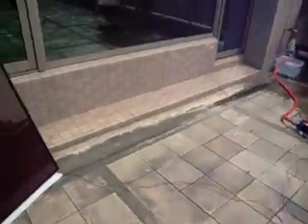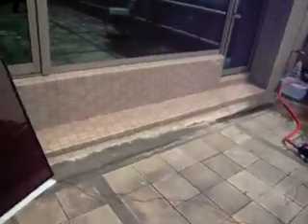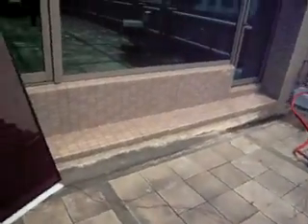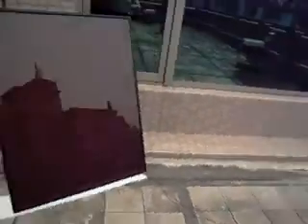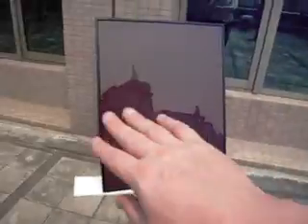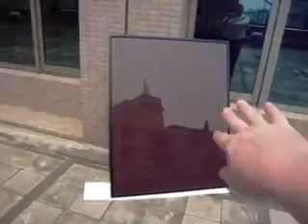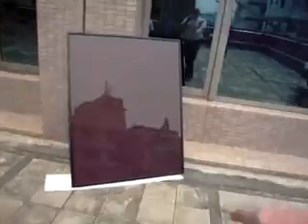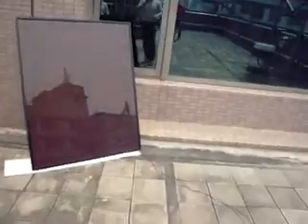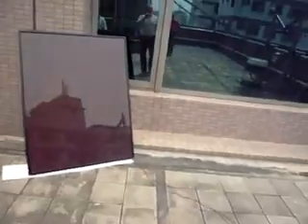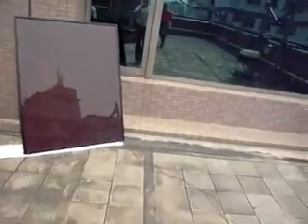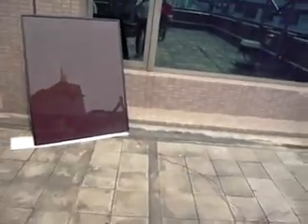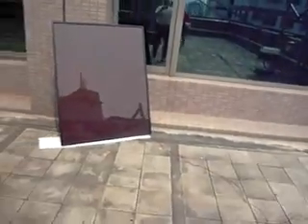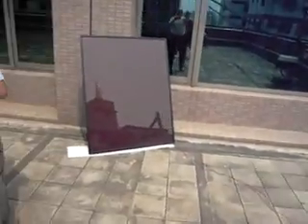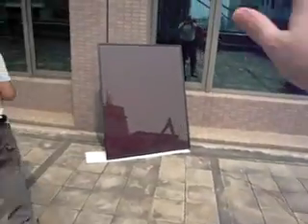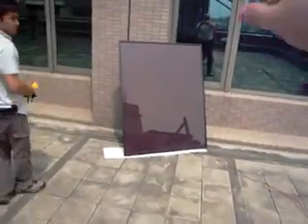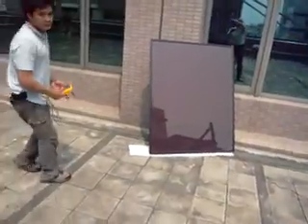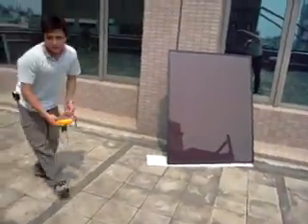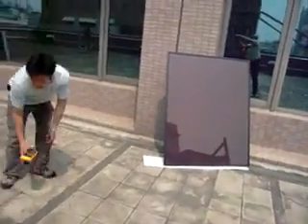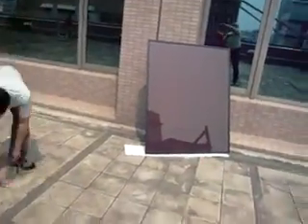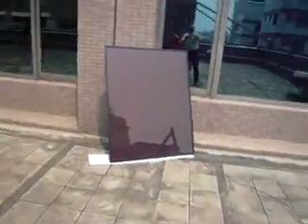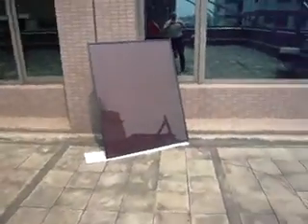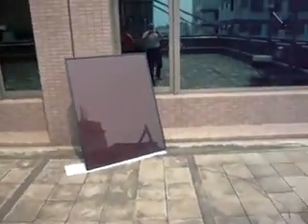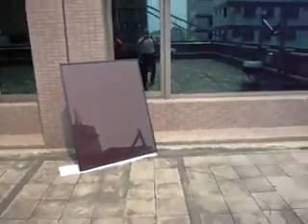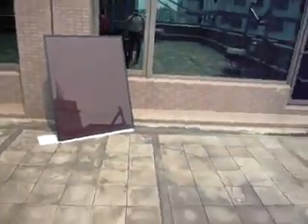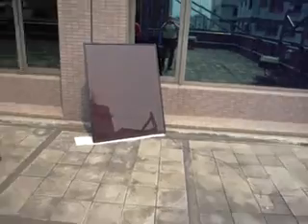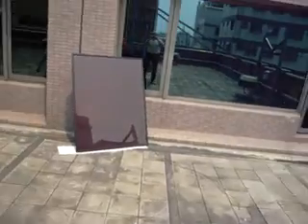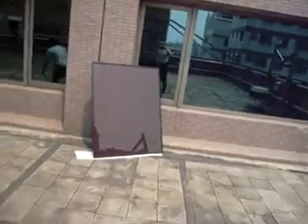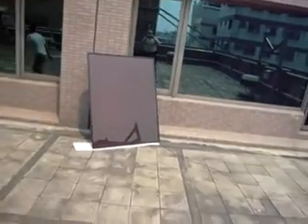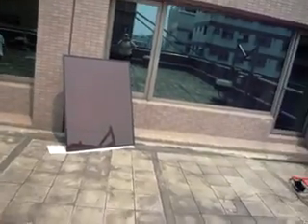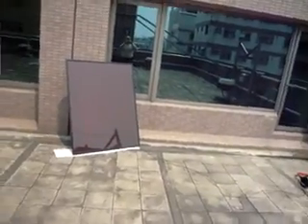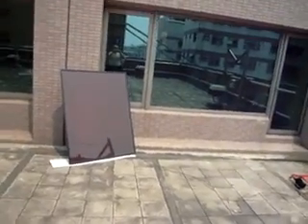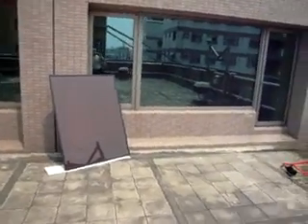Hey, go walk in front of the thing, block the sun. Use that cardboard to show them the shade effect and then what happens.